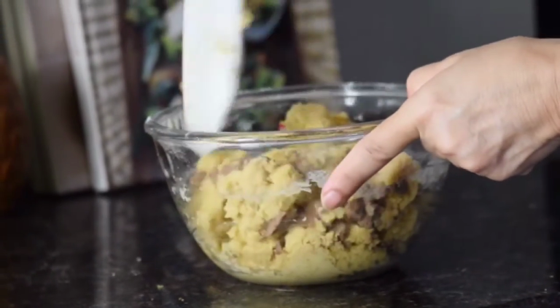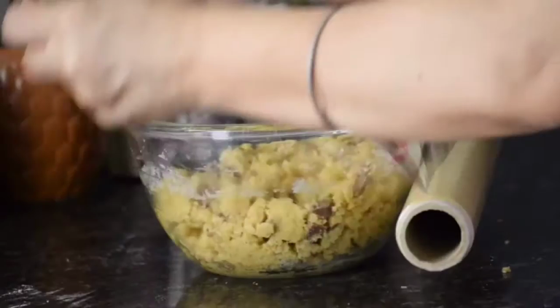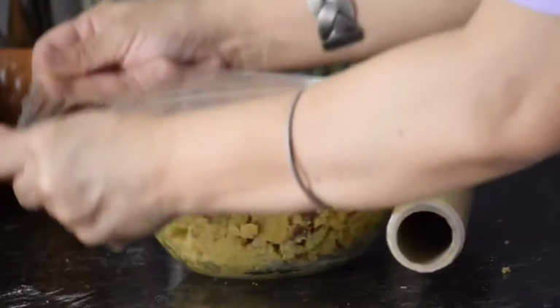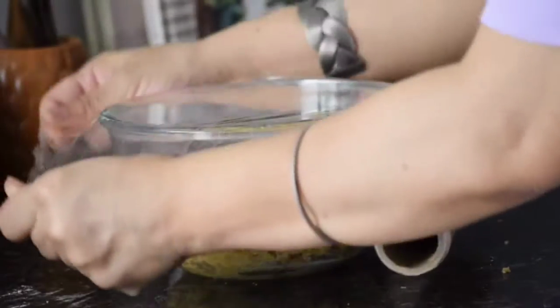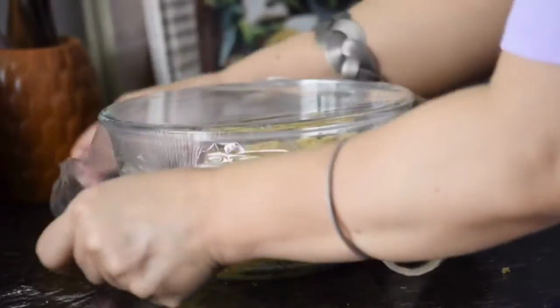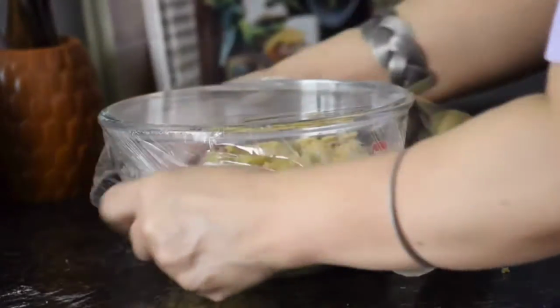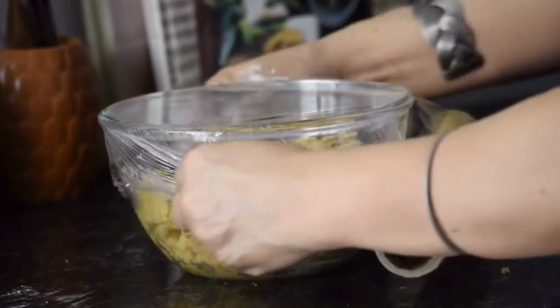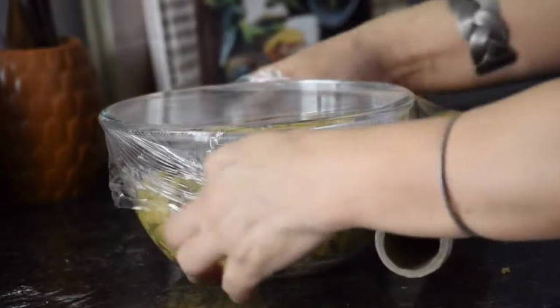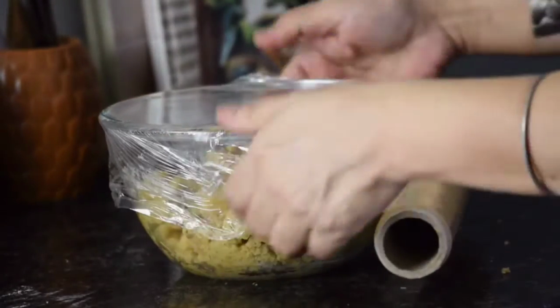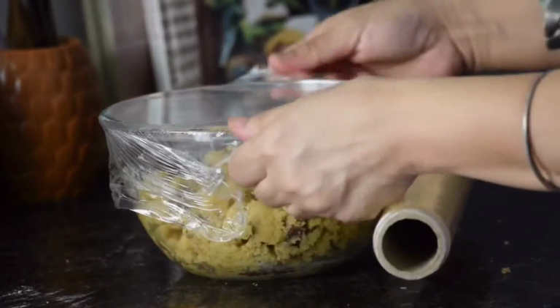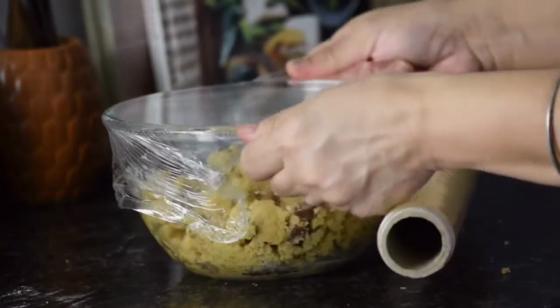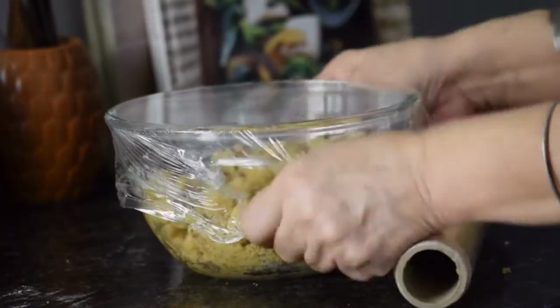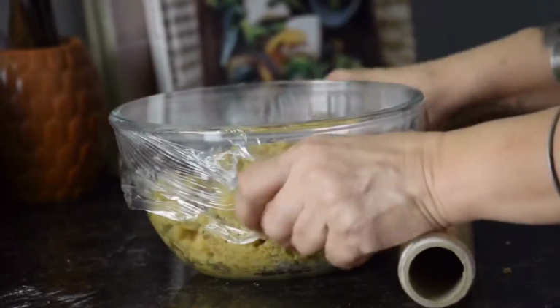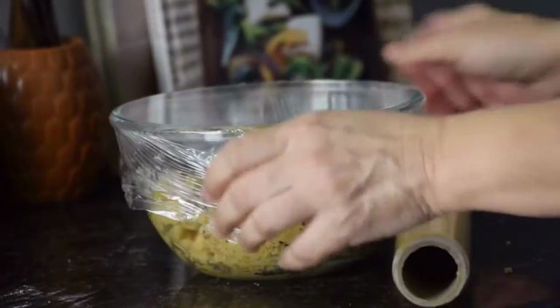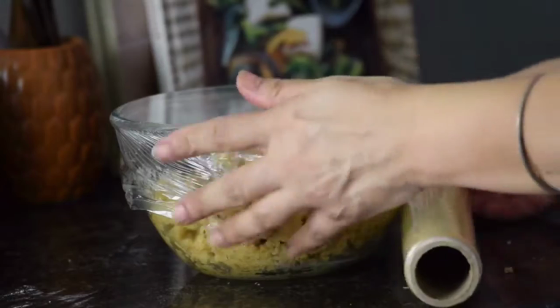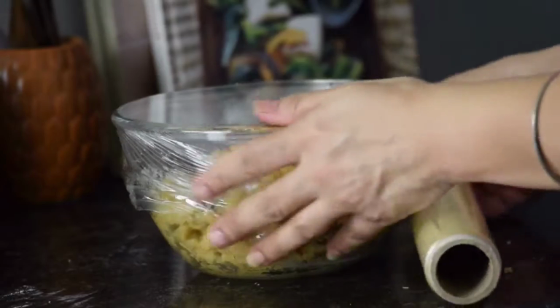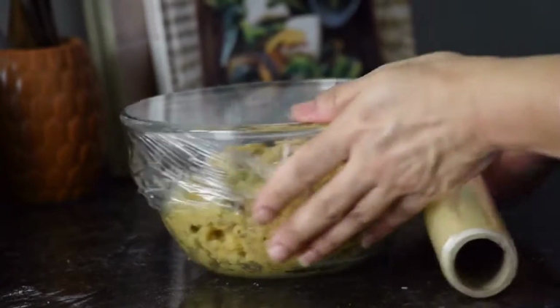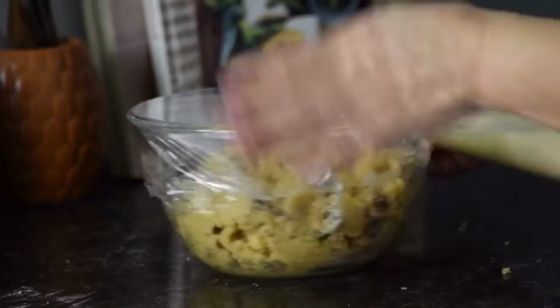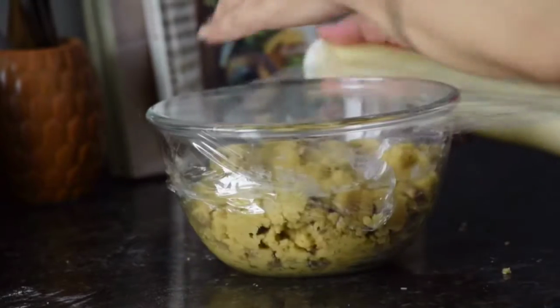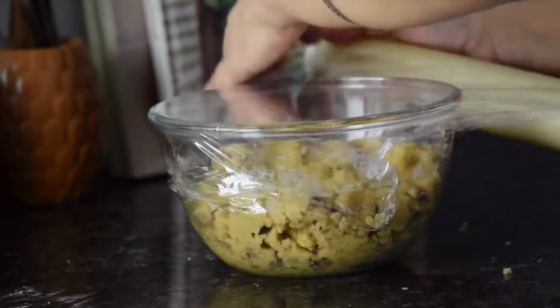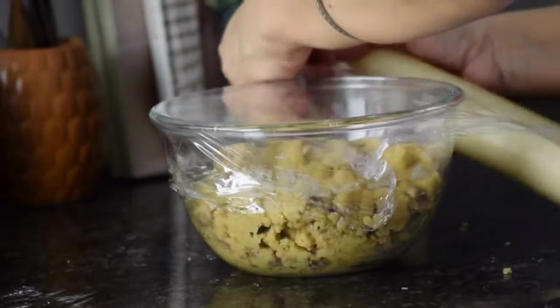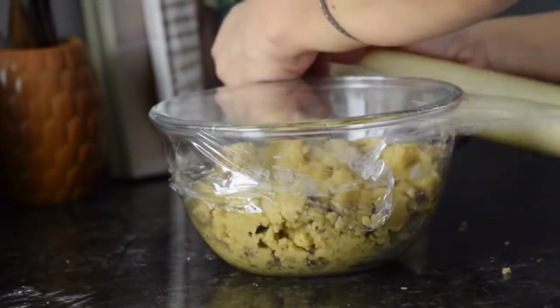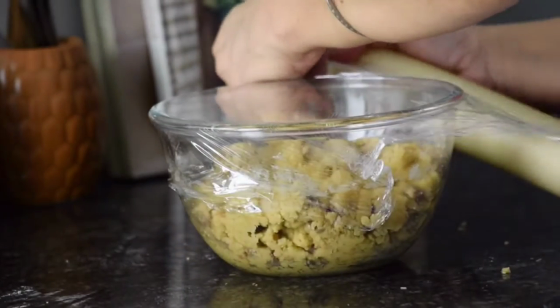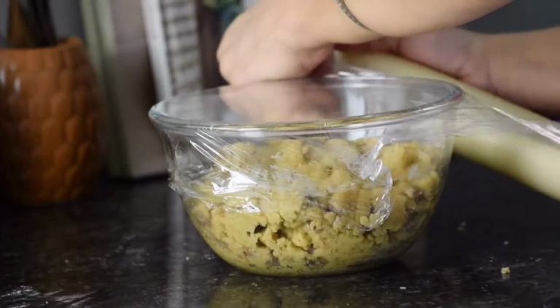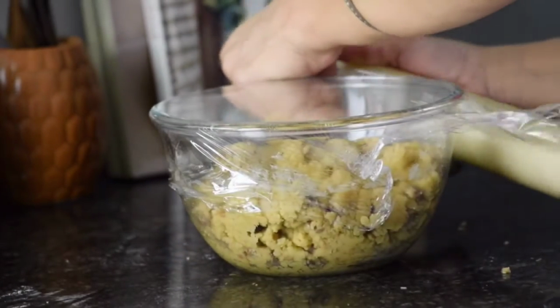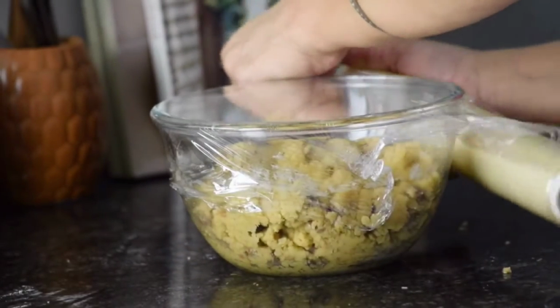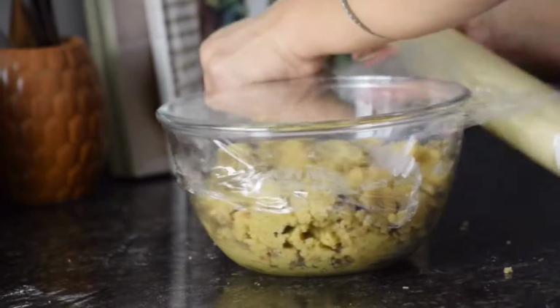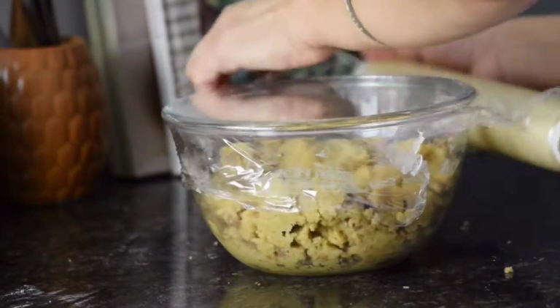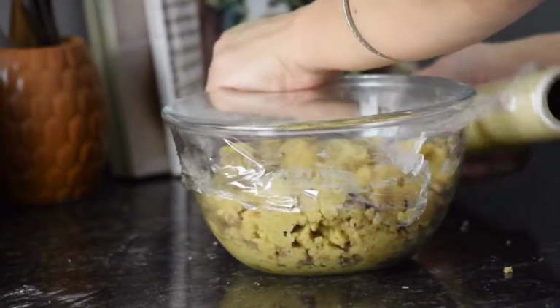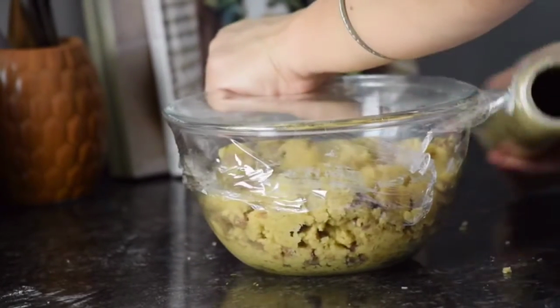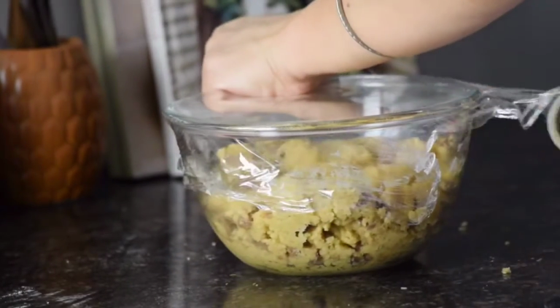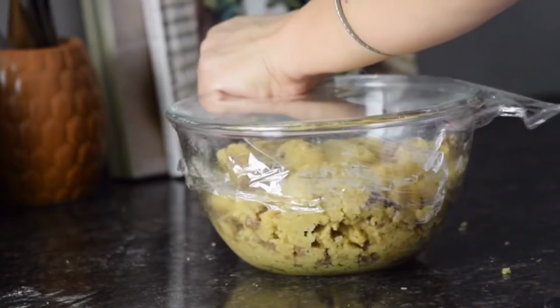Now cover this cookie dough with a plastic wrap and keep it inside the fridge for 1 hour.